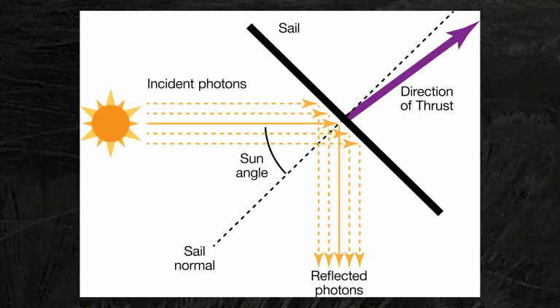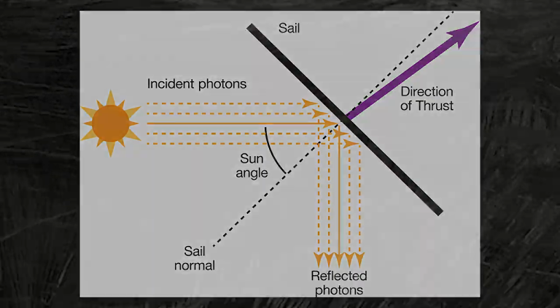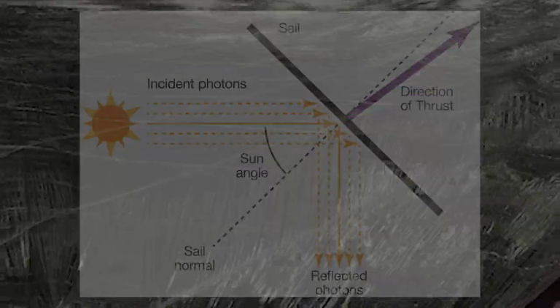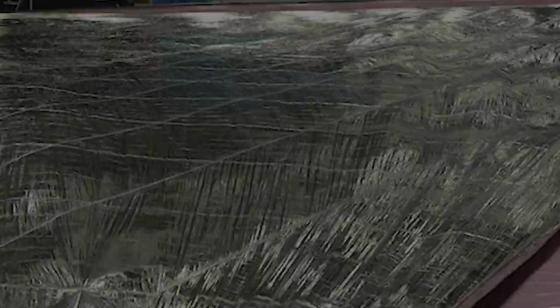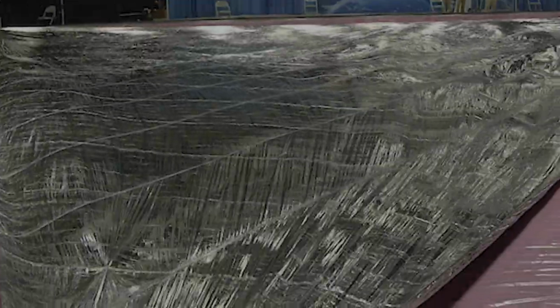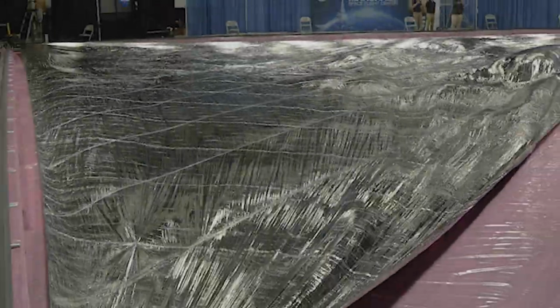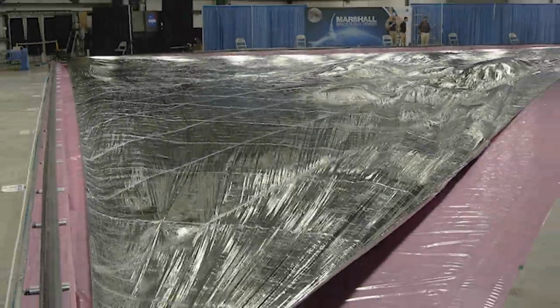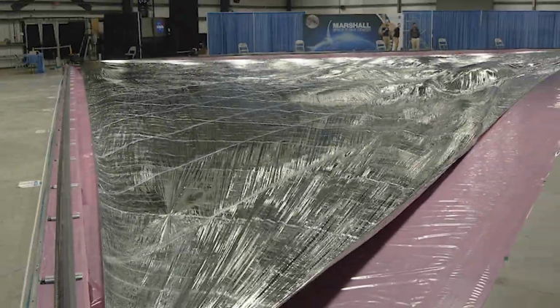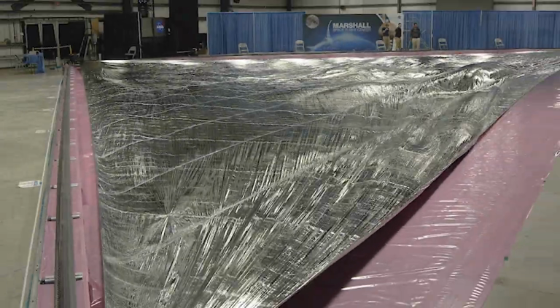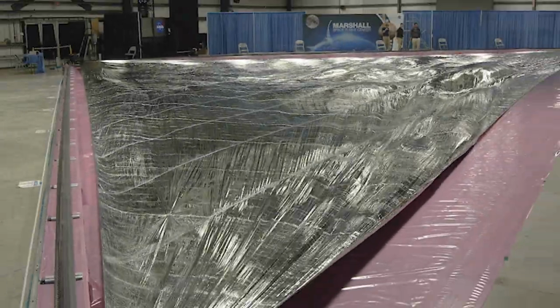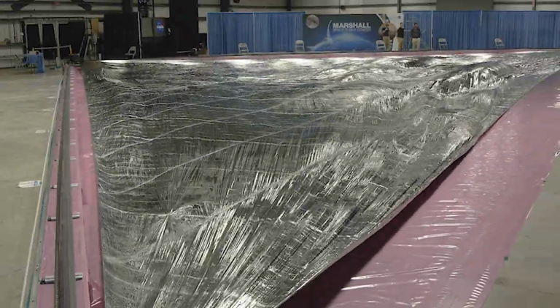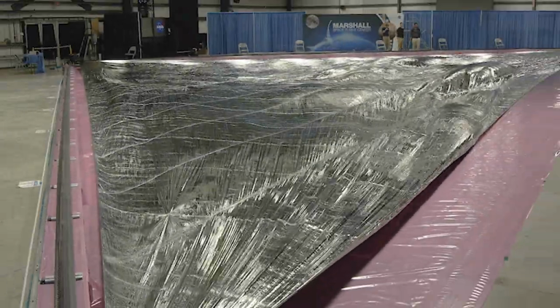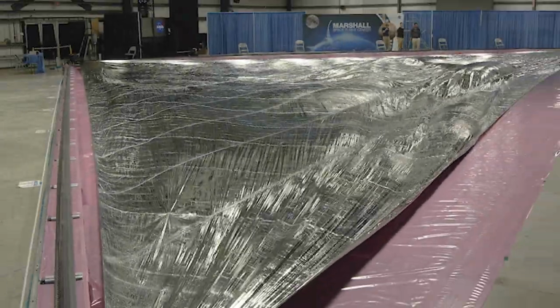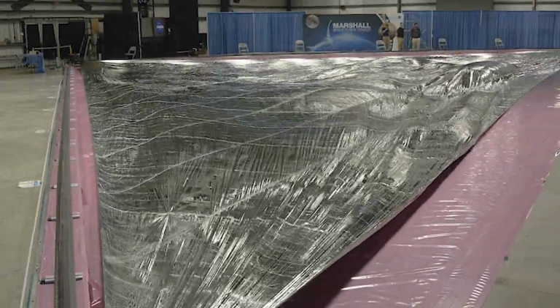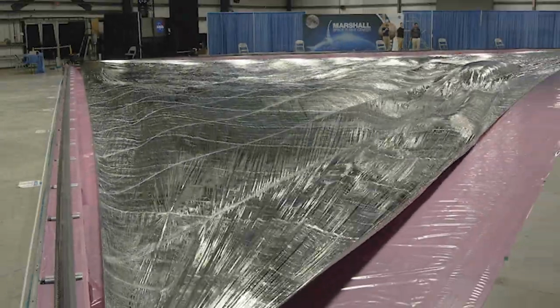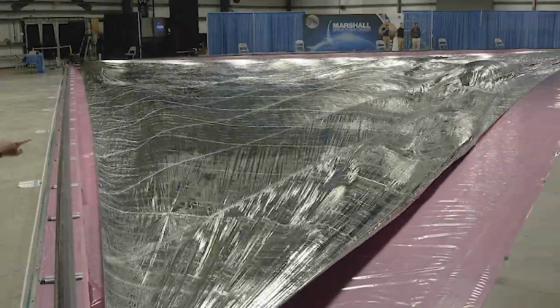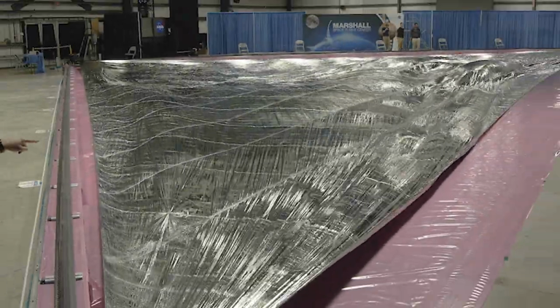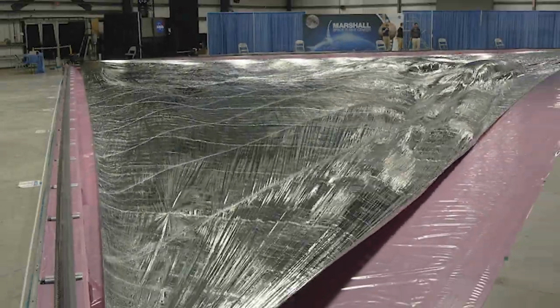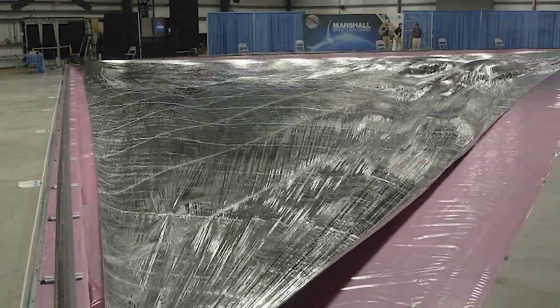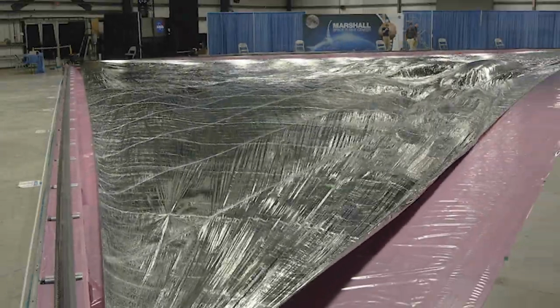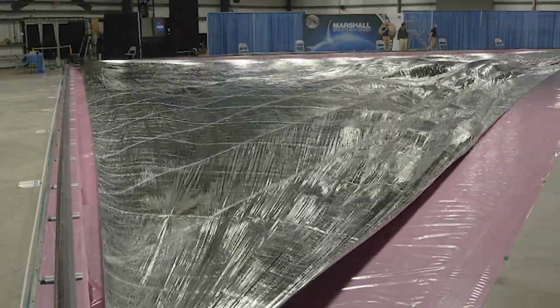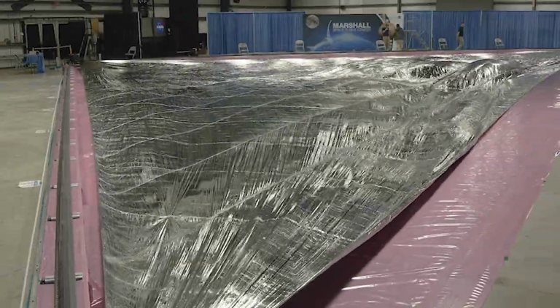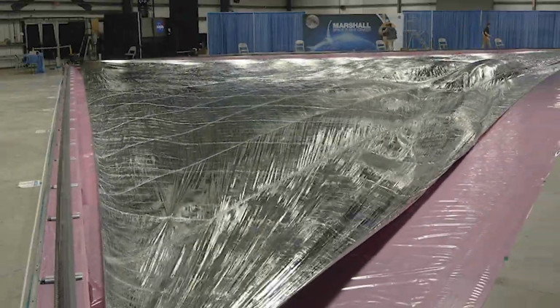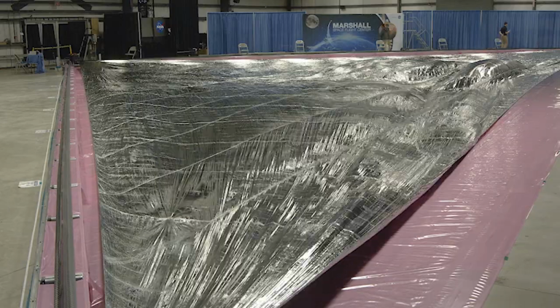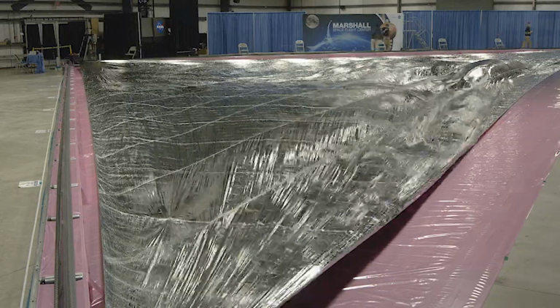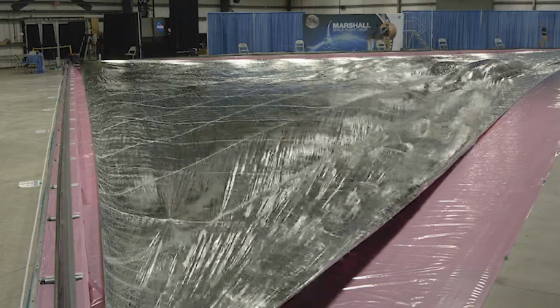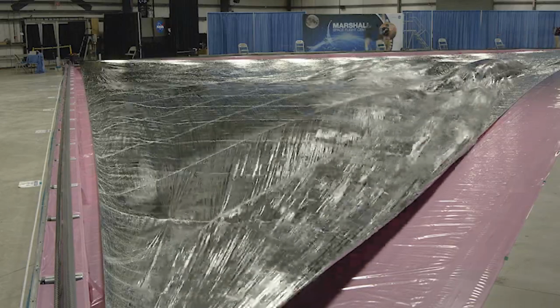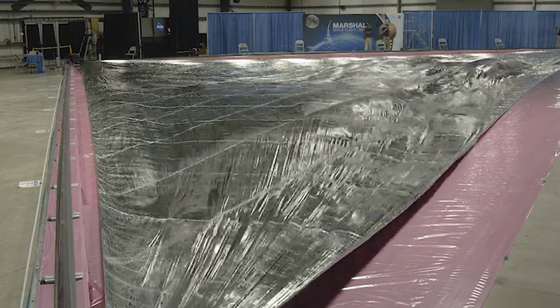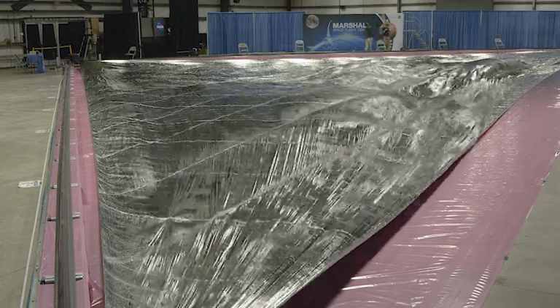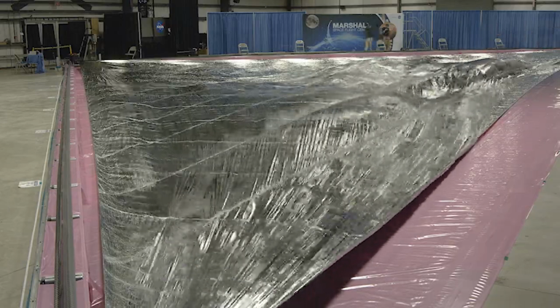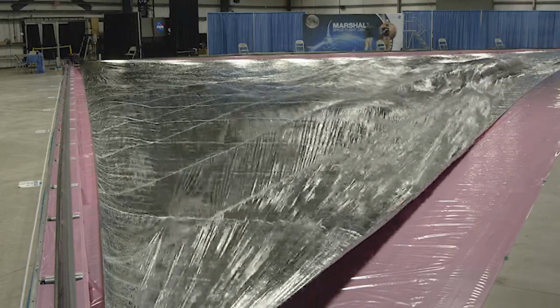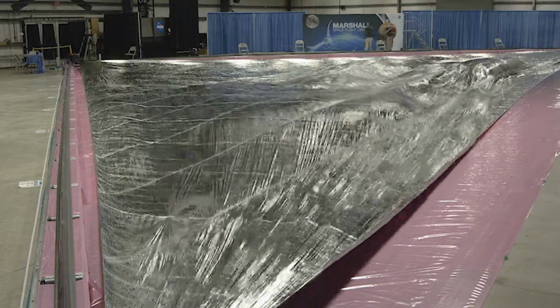This solar sail, with its large, lightweight, shiny aluminum coating, behaves just like that sailboat.